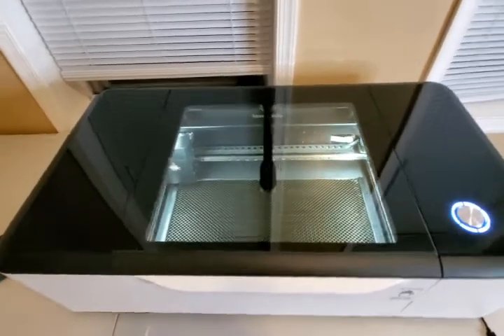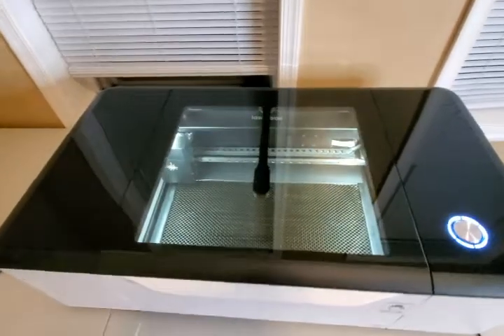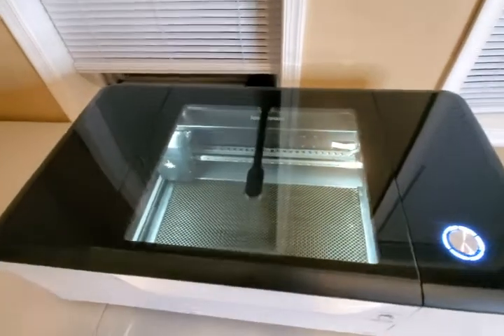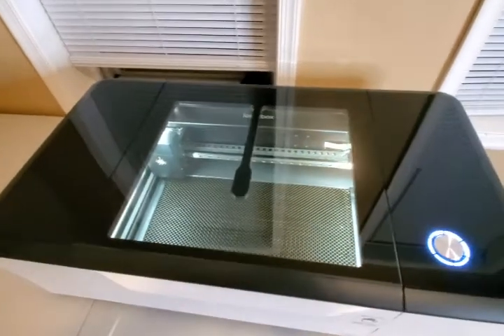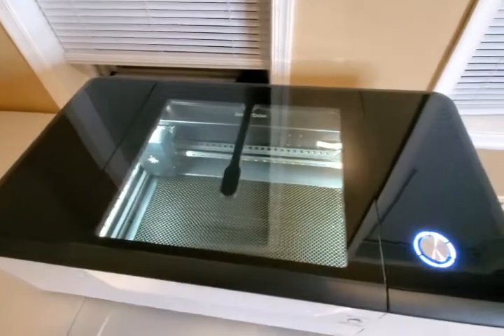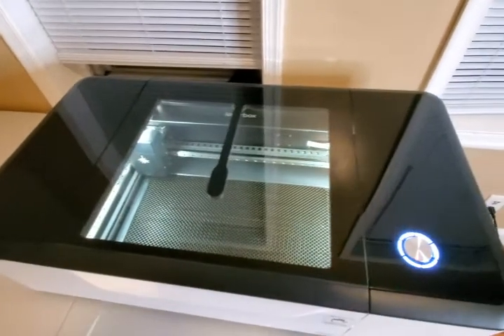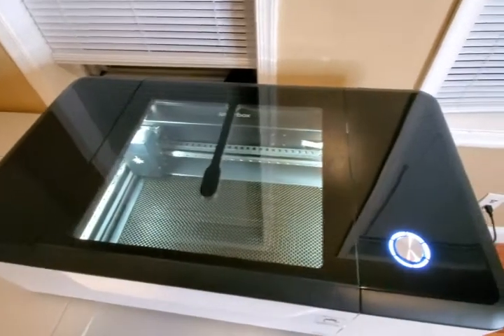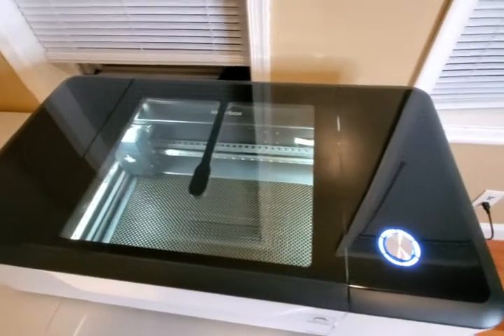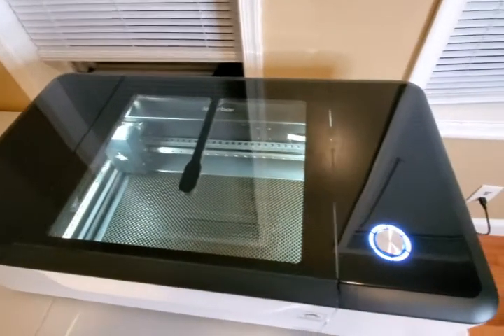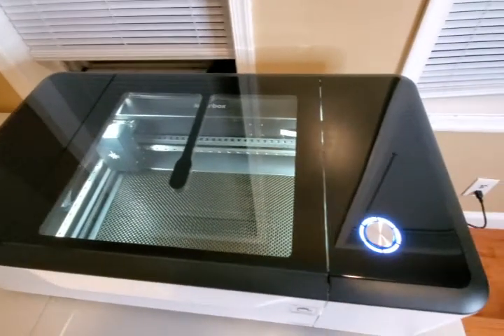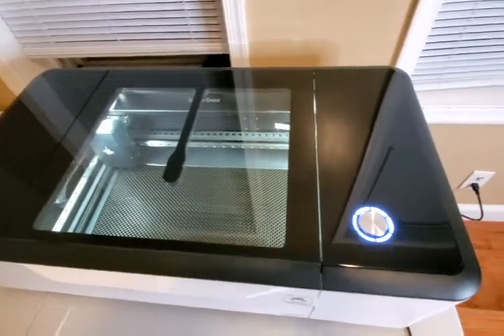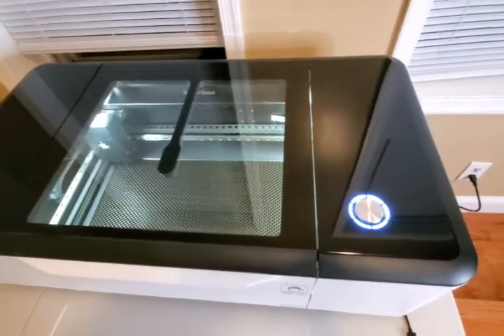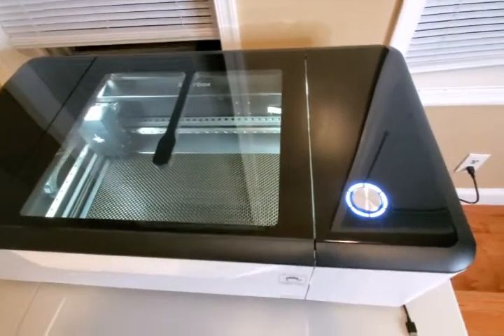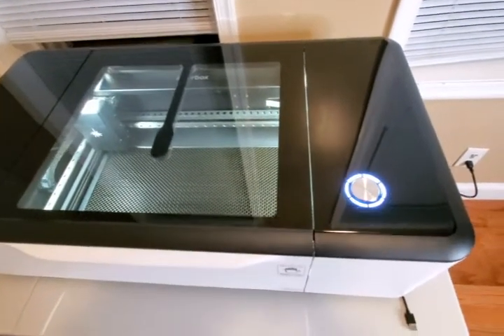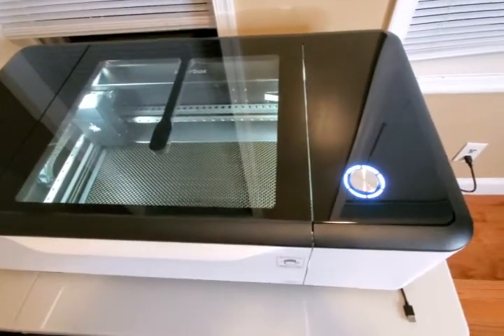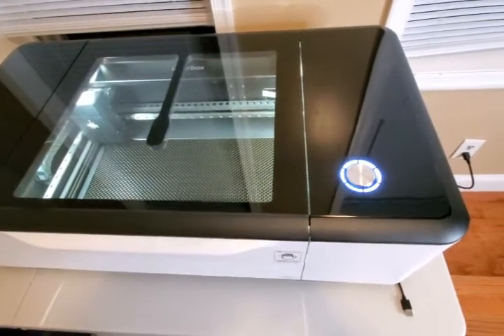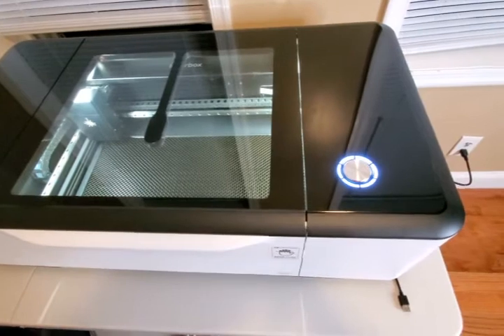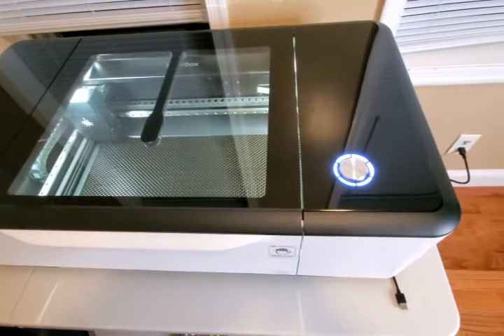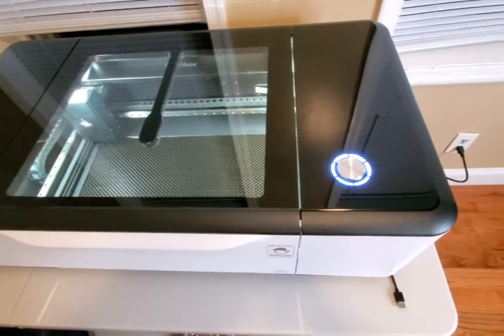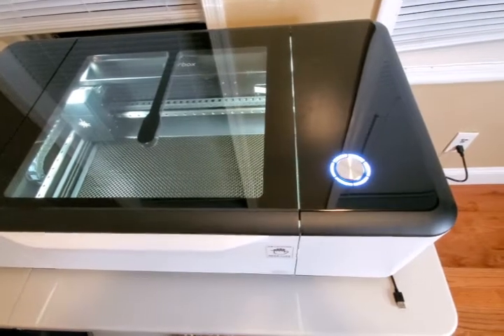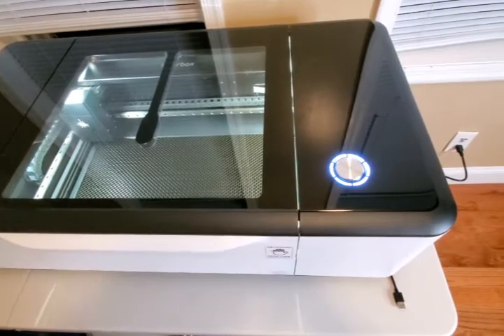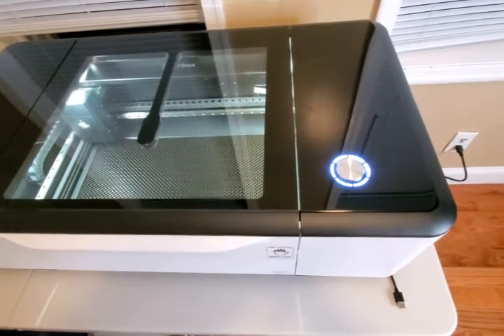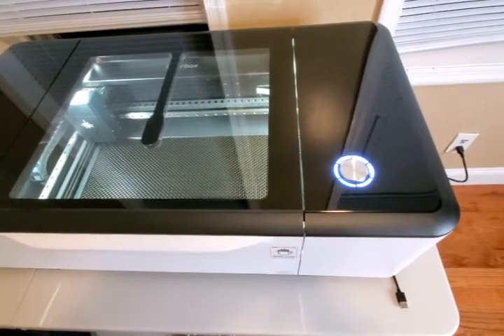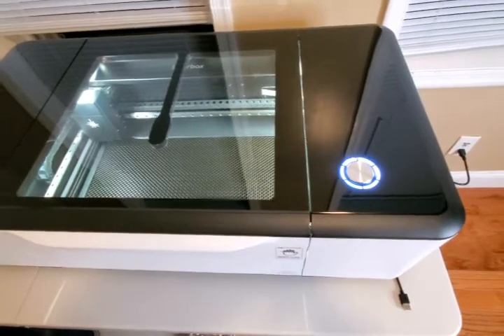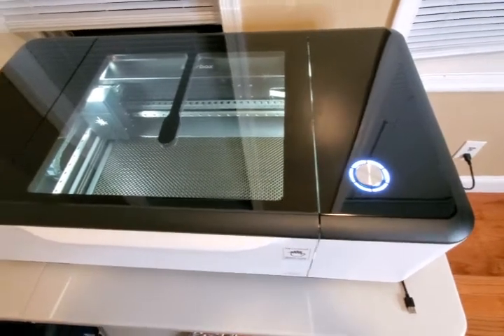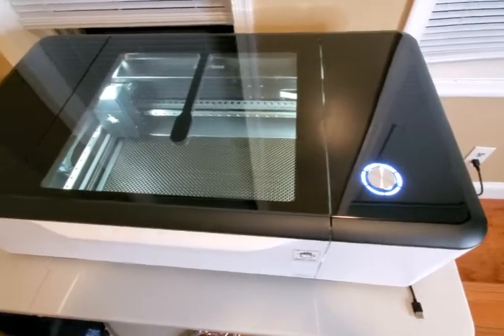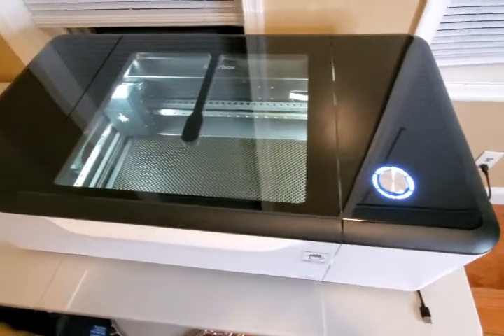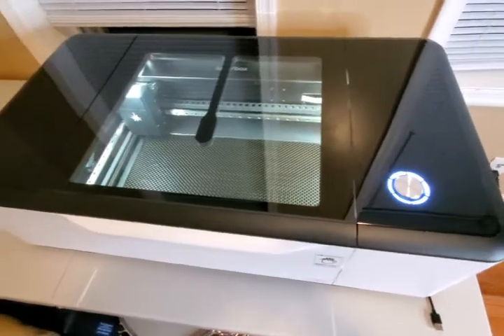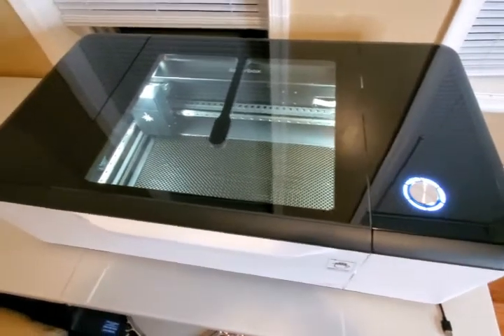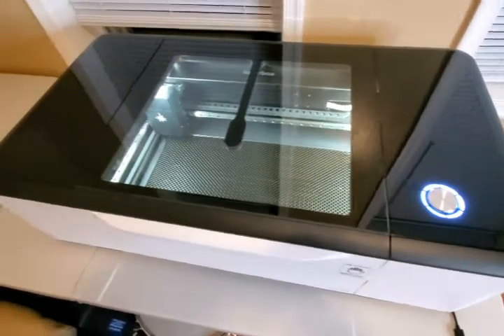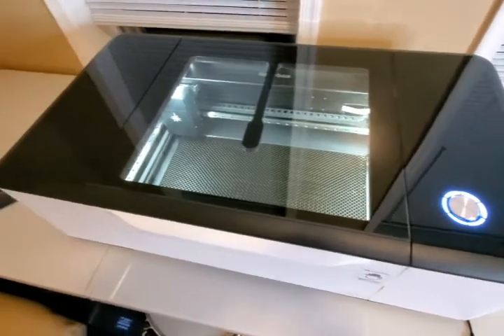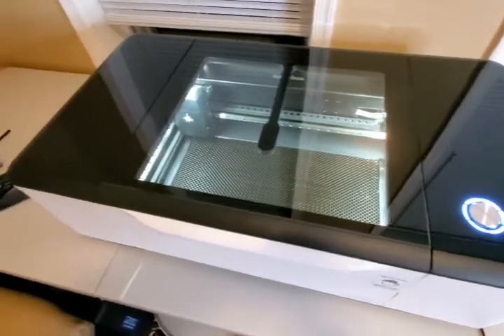Alright, so we got it powered on. Listen to that — it's a nice hum to it.